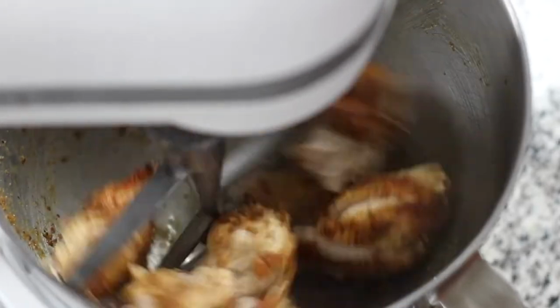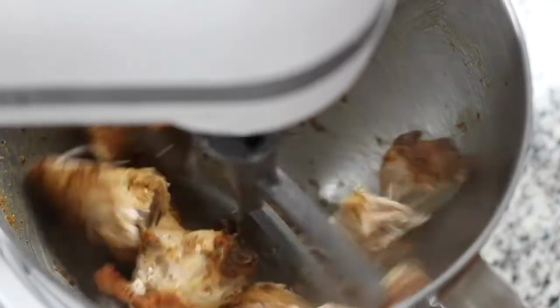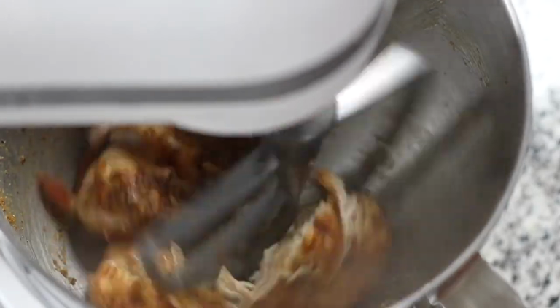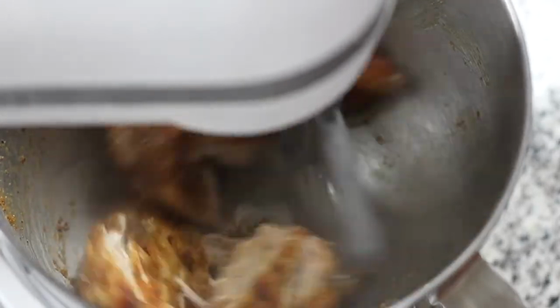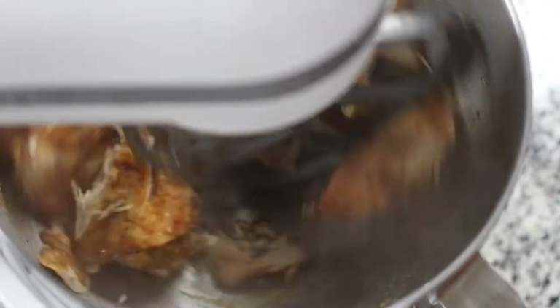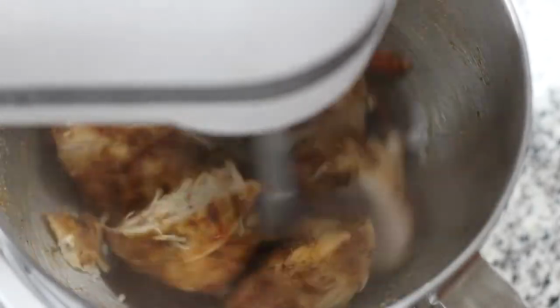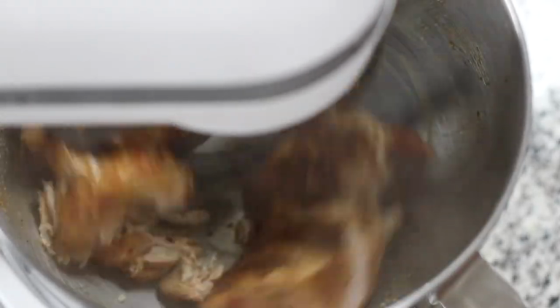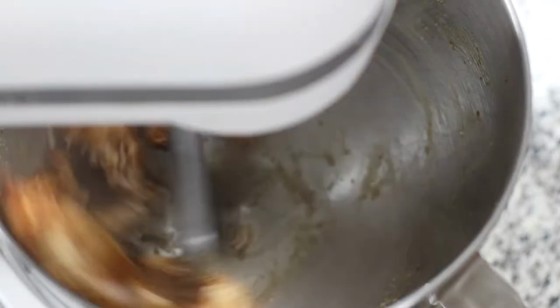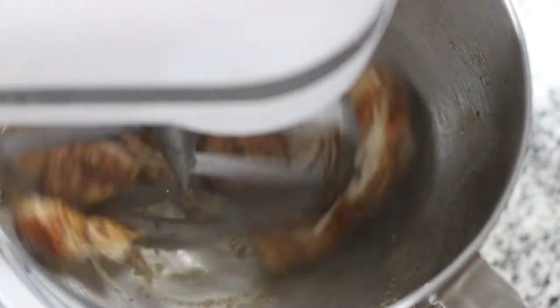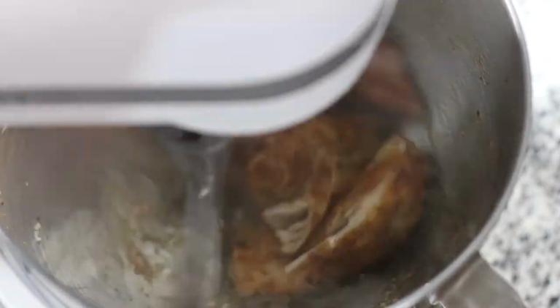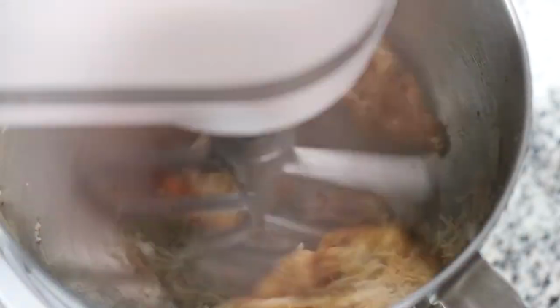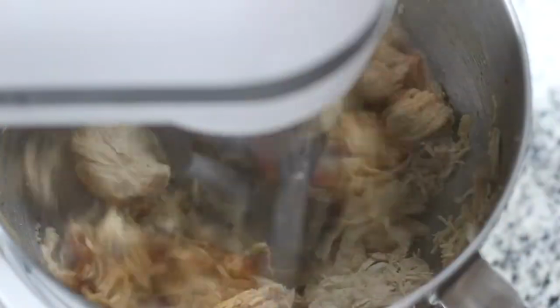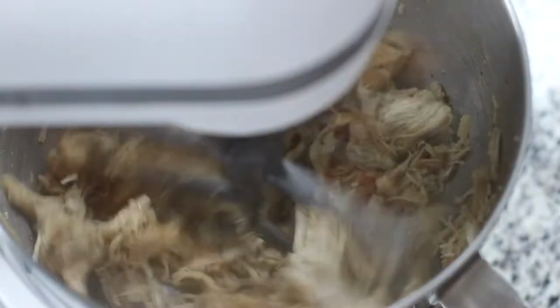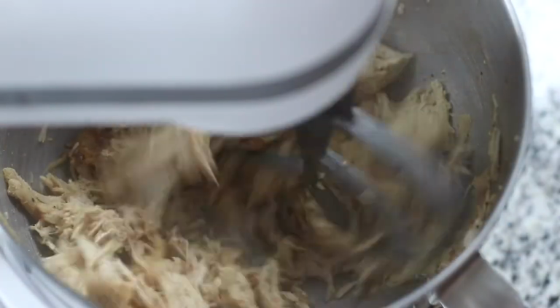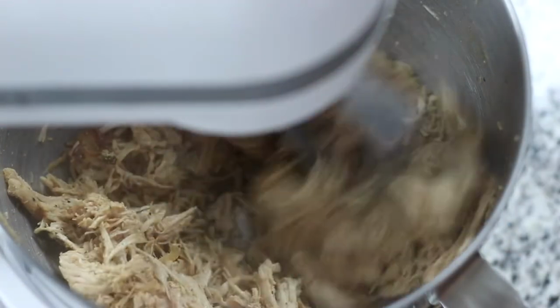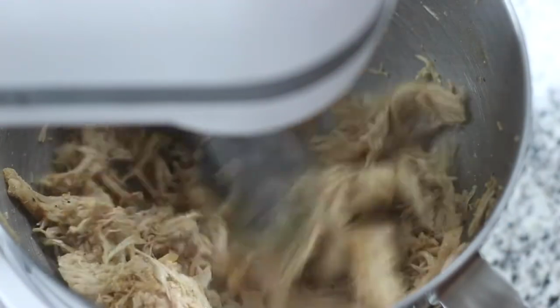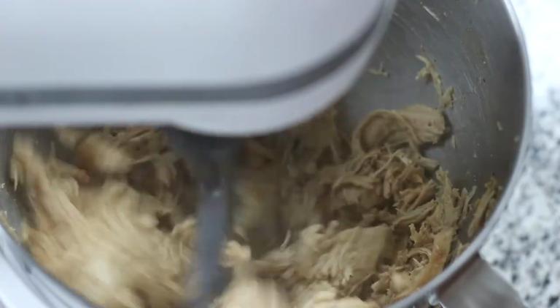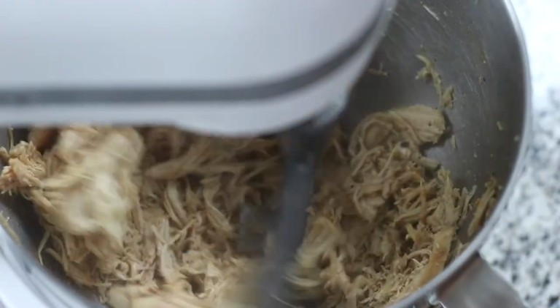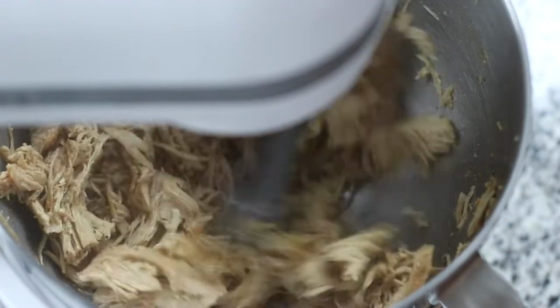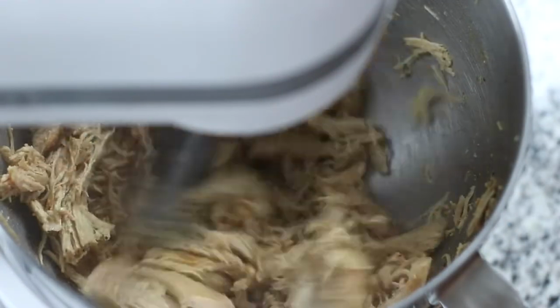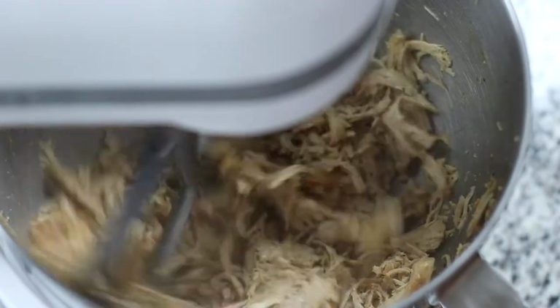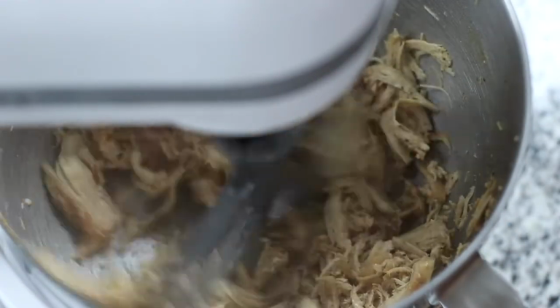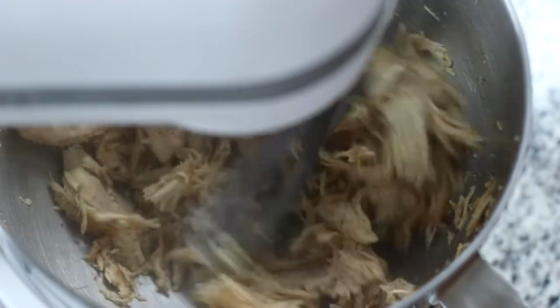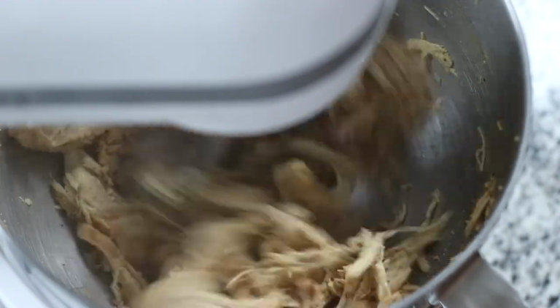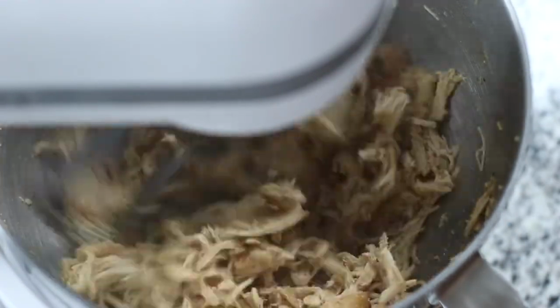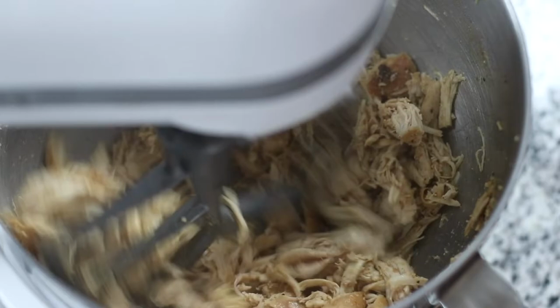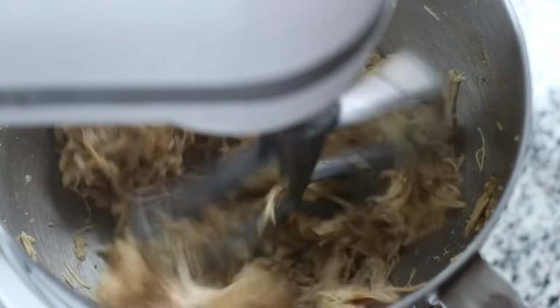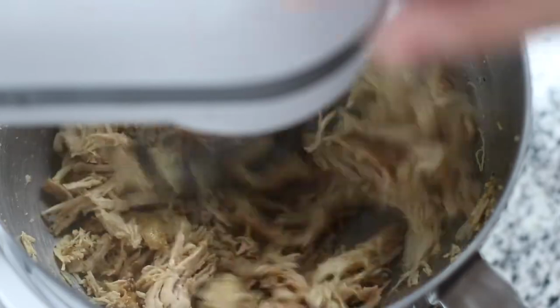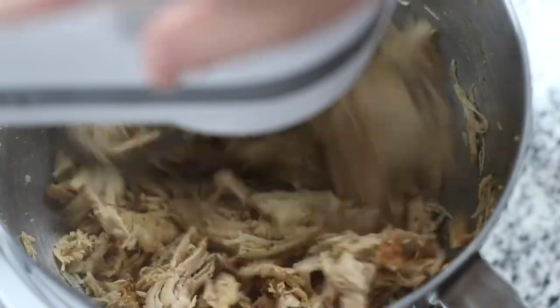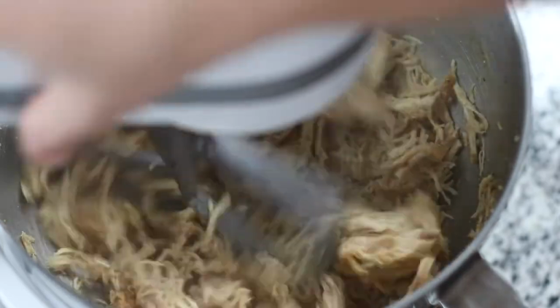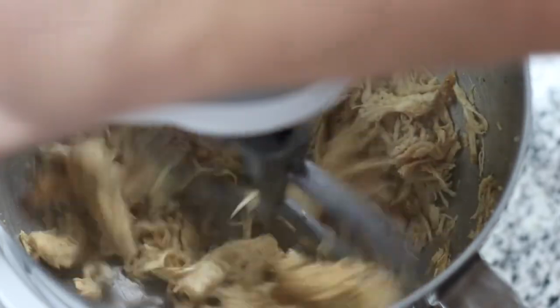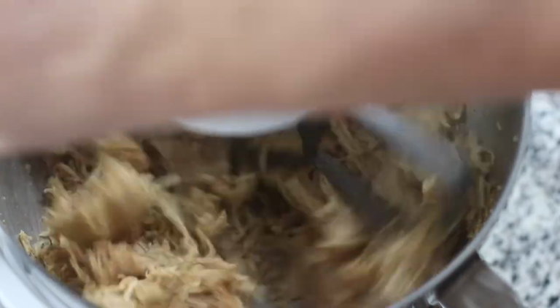If you don't have time to make the chicken, no worries — you can use a shredded deboned rotisserie chicken instead.